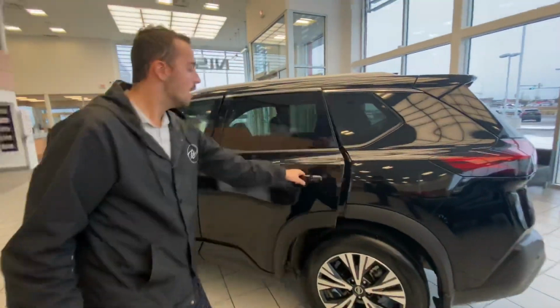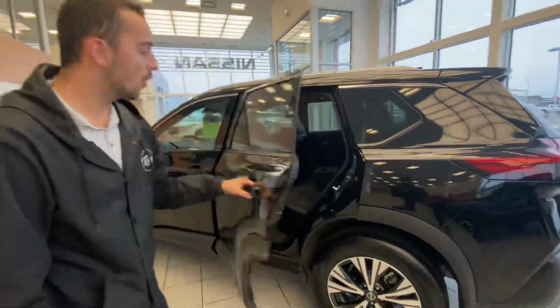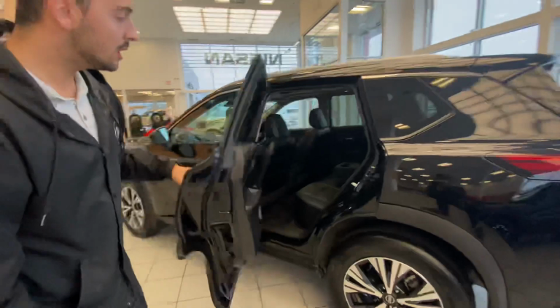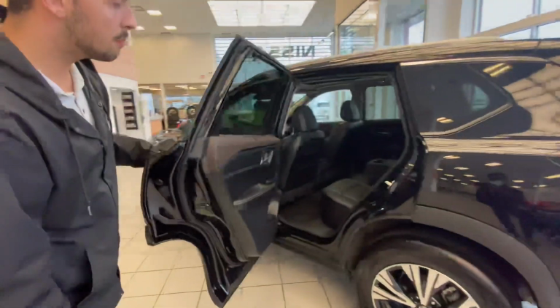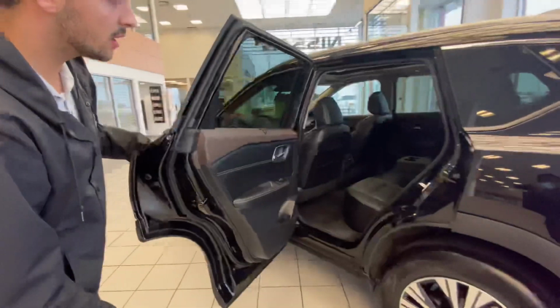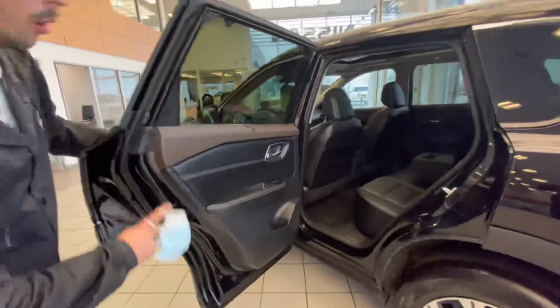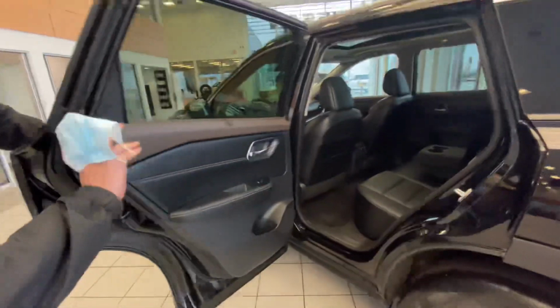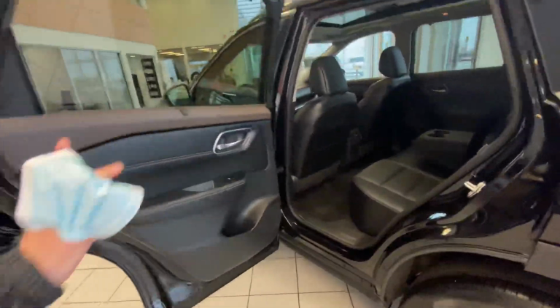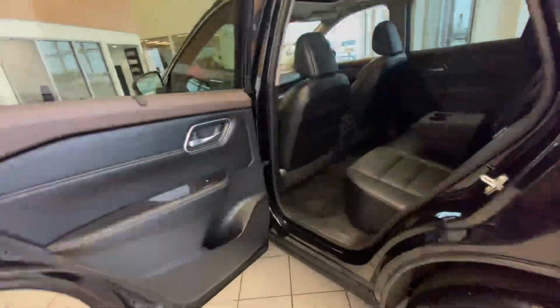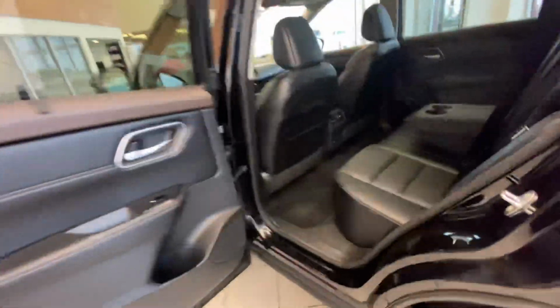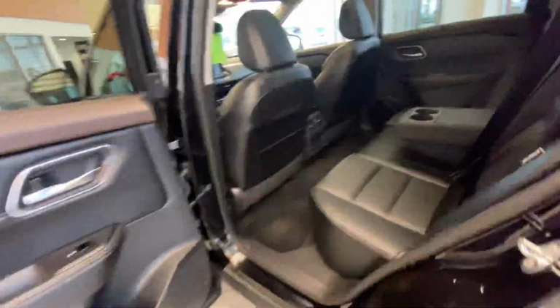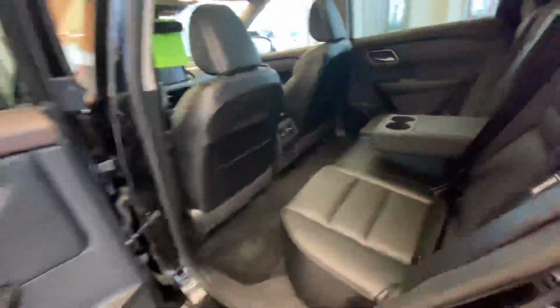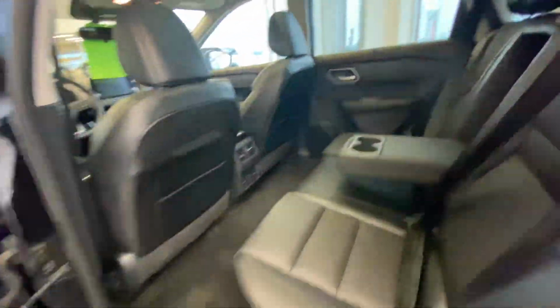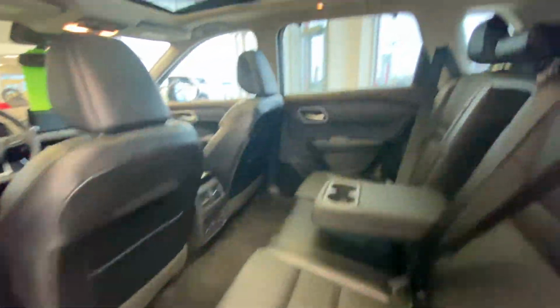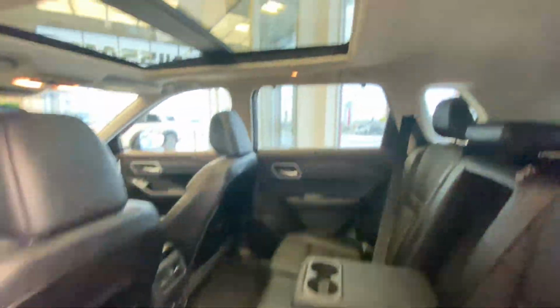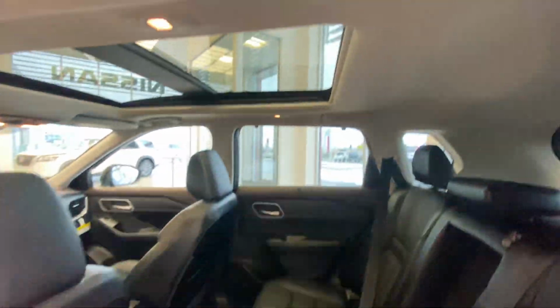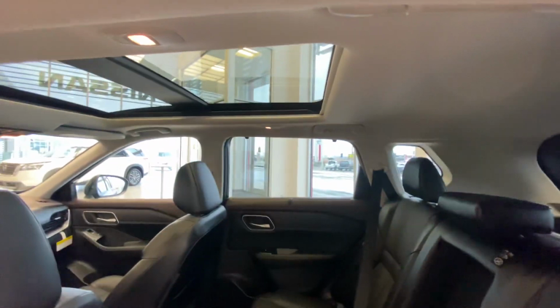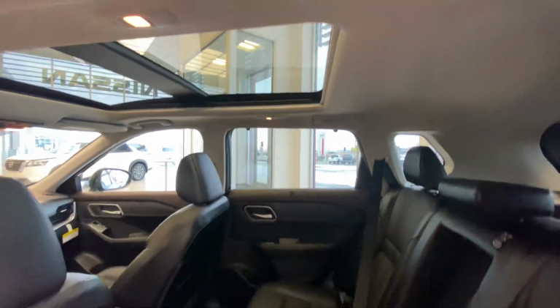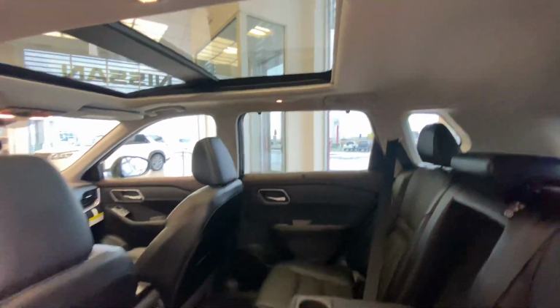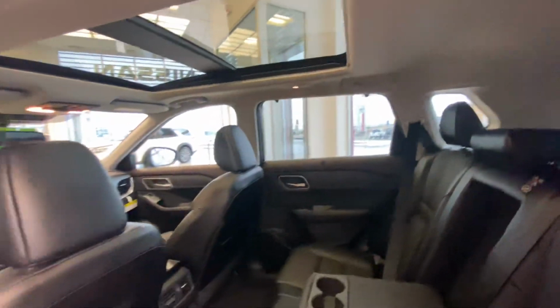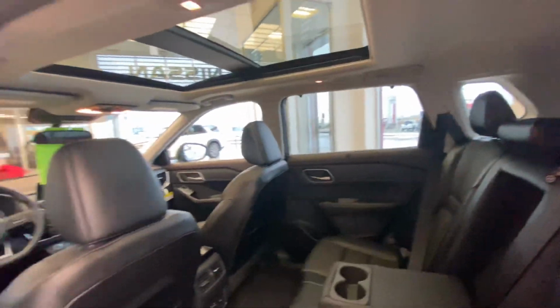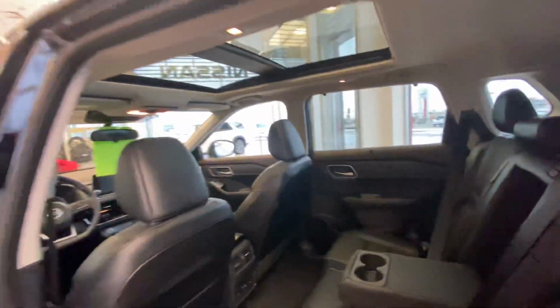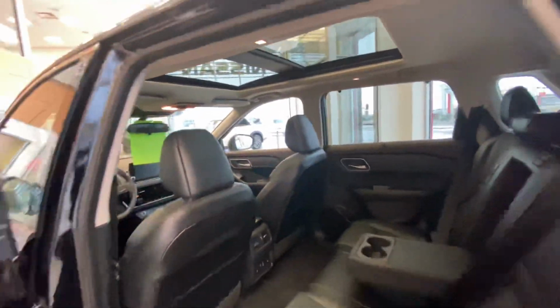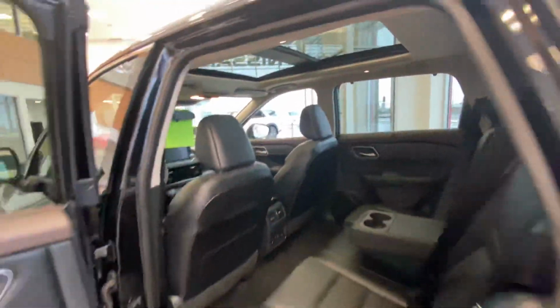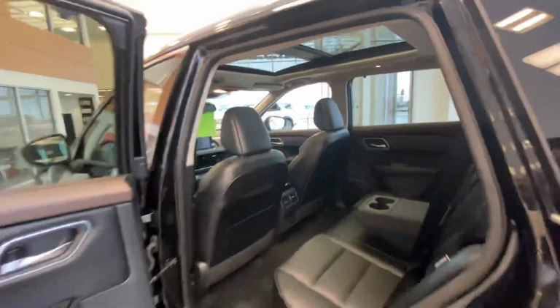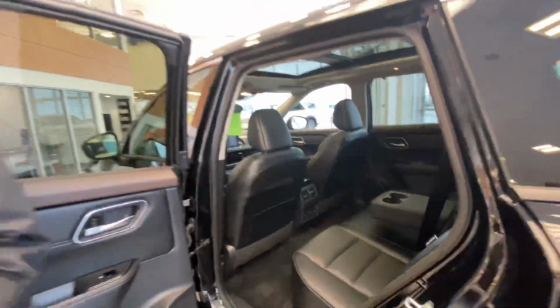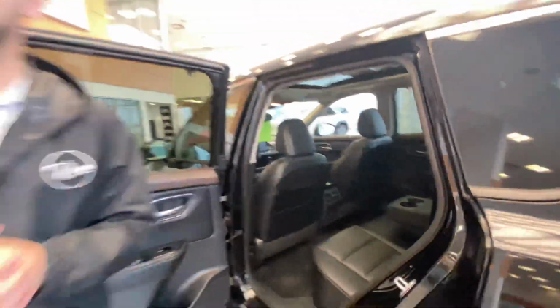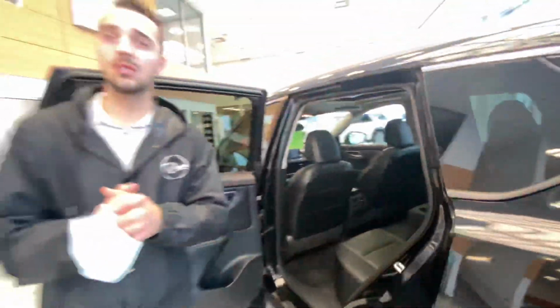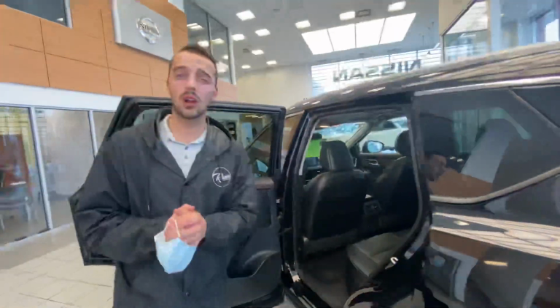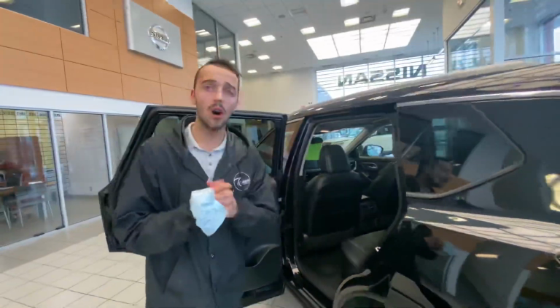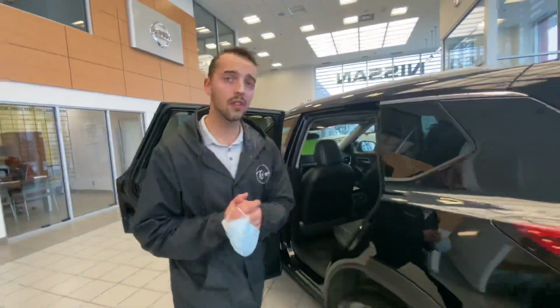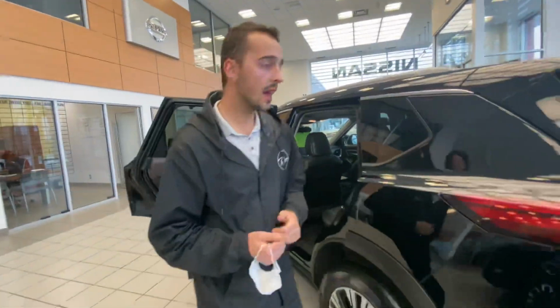Follow me in the back — you've got plenty of room for any passengers. This one does have the rear heated seats but the SV does not offer that.